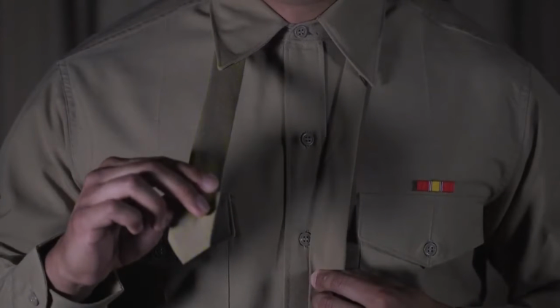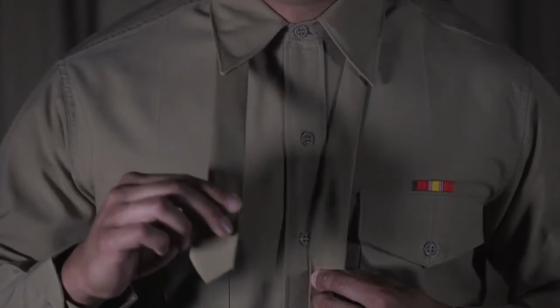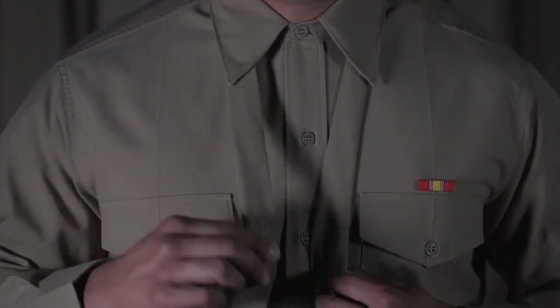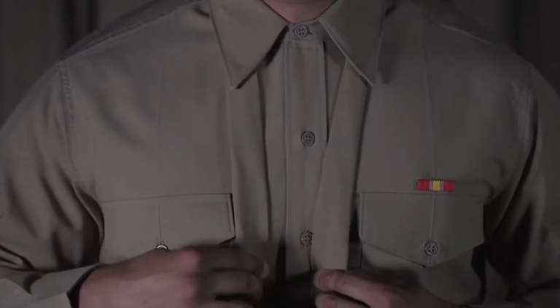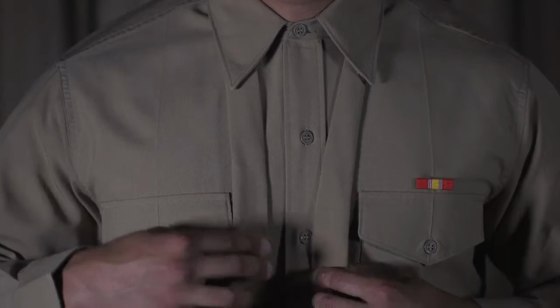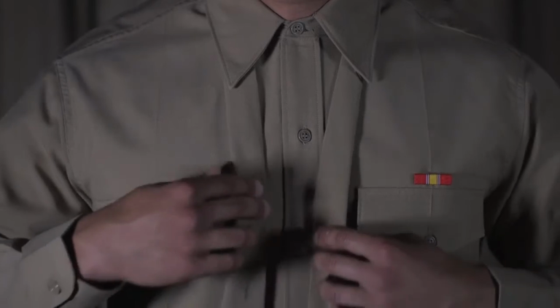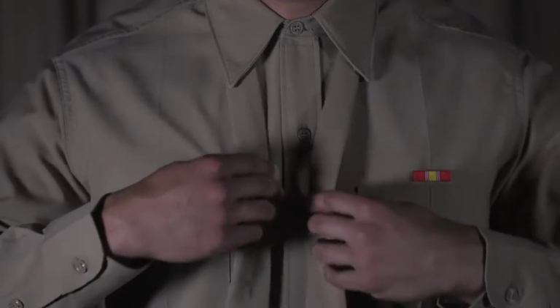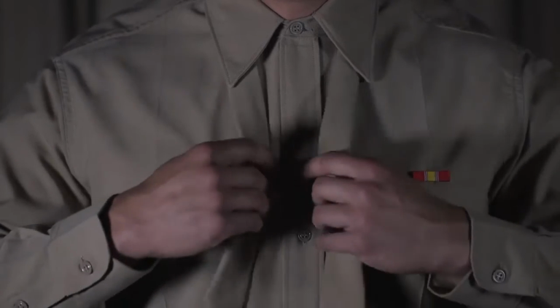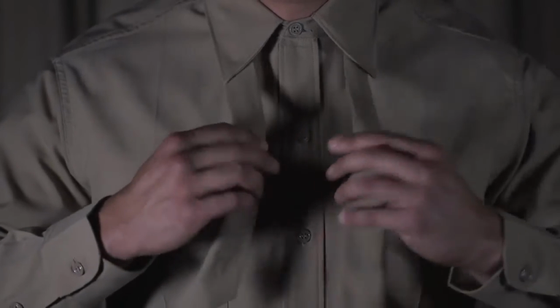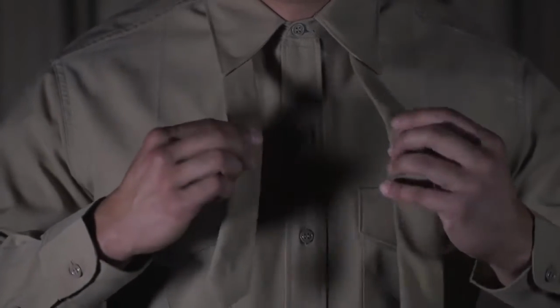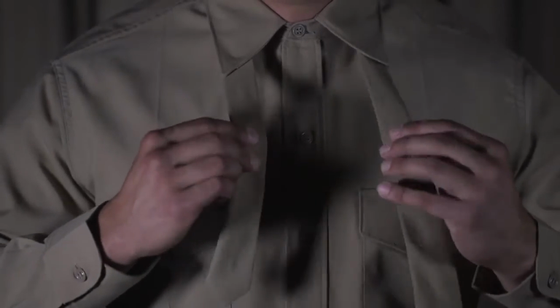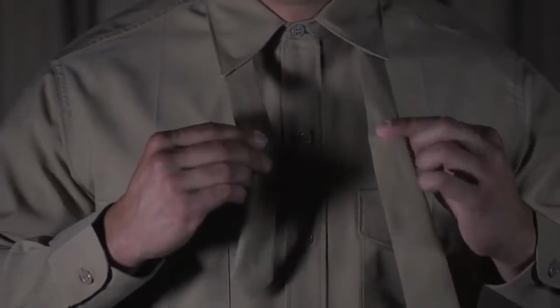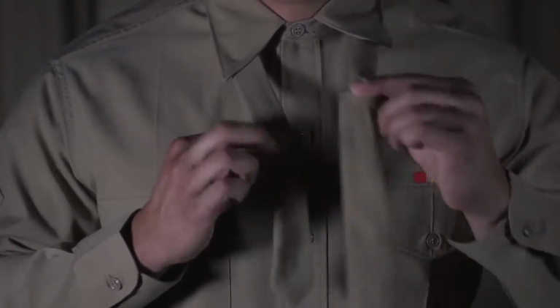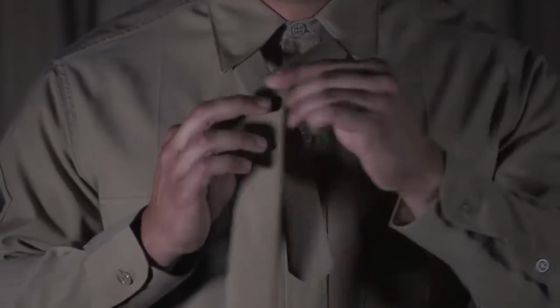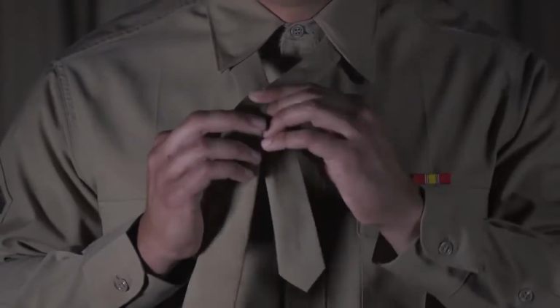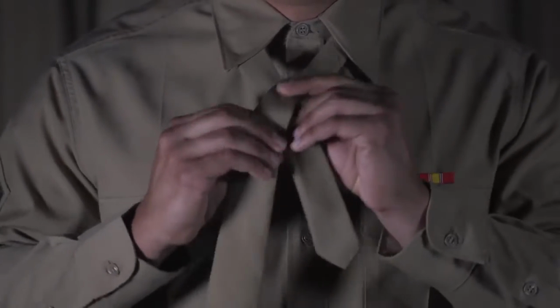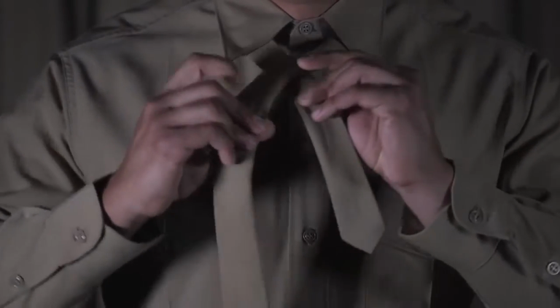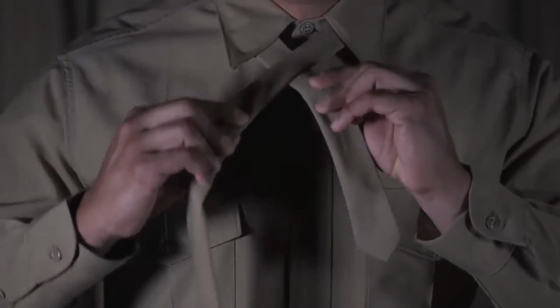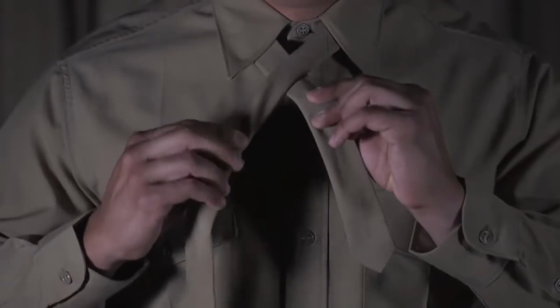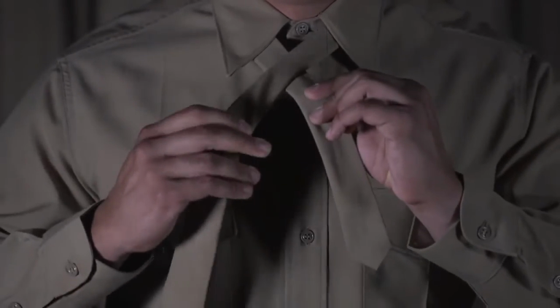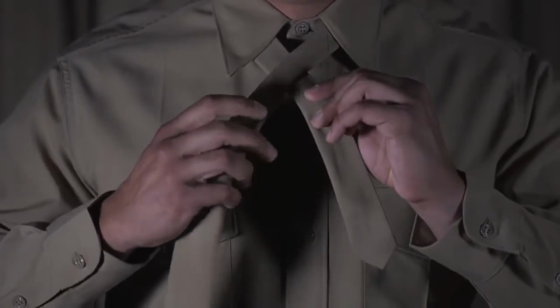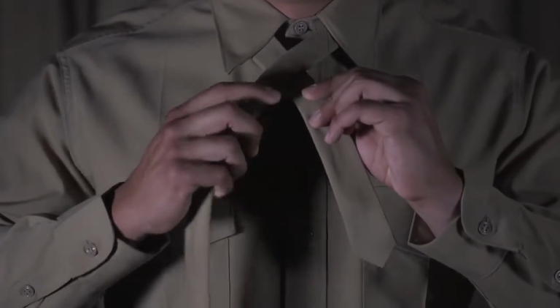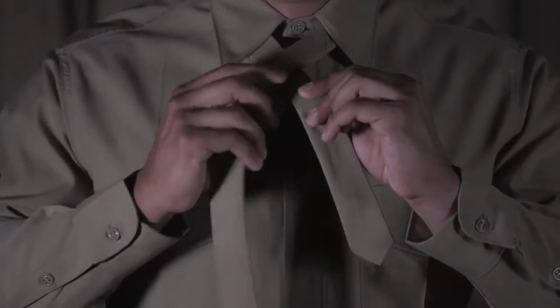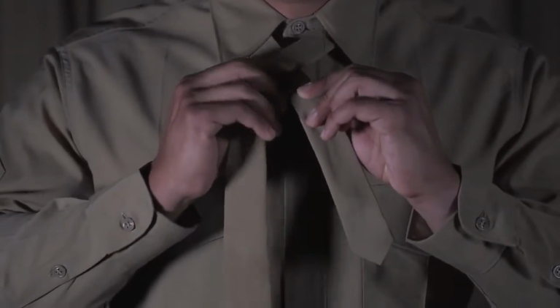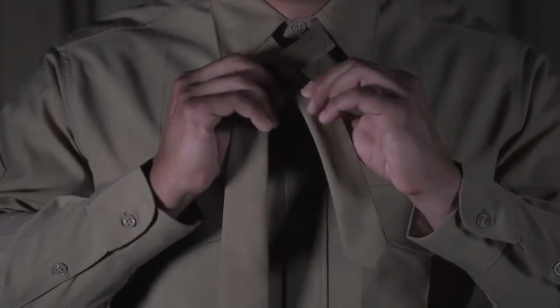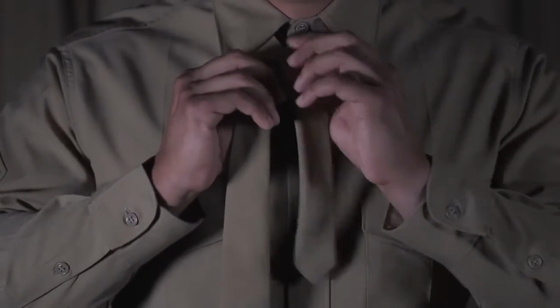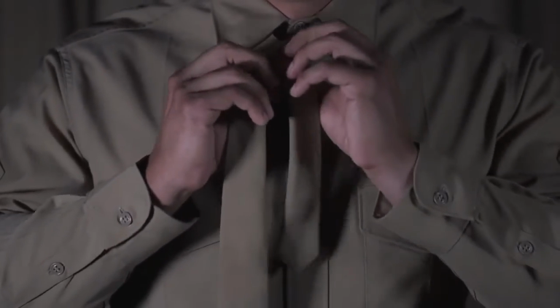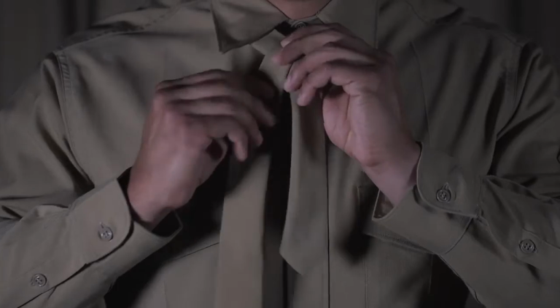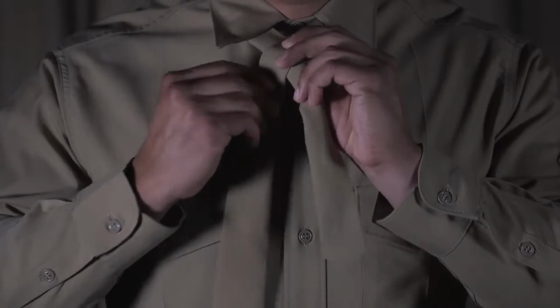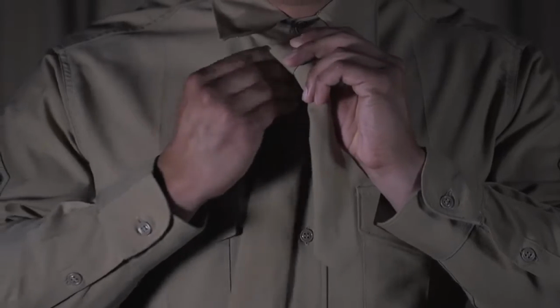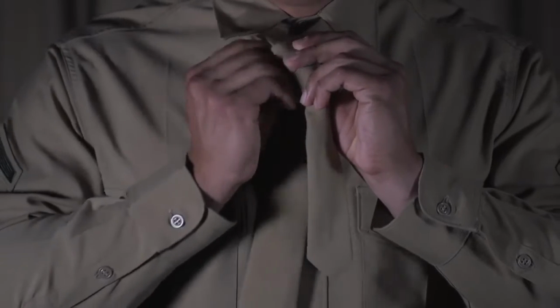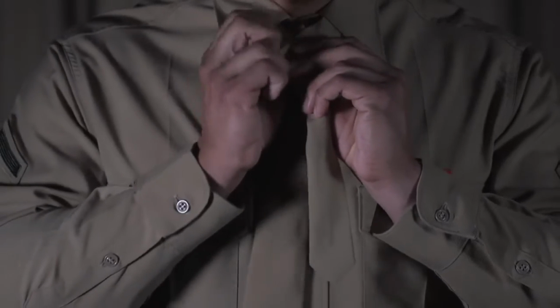Take the wide end and cross it over the smaller side. Then bring that wide end up and through the loop formed at the neck.